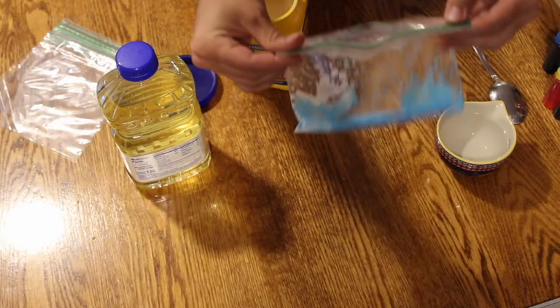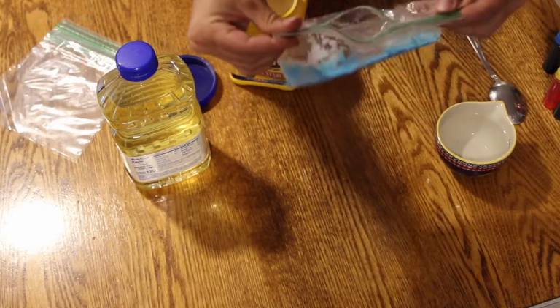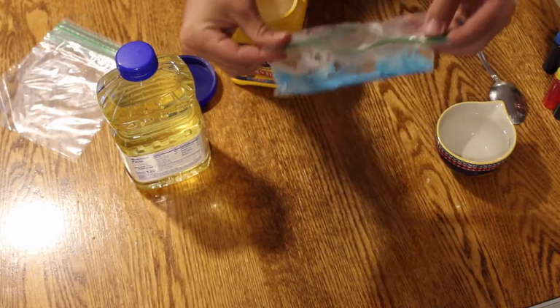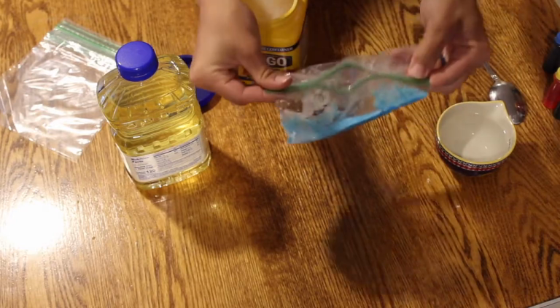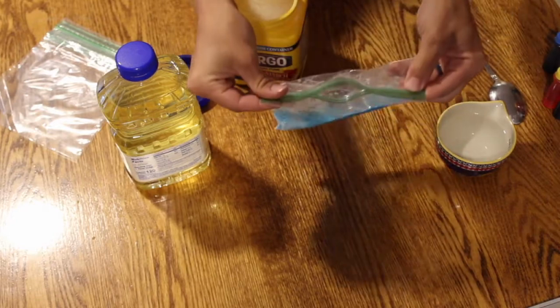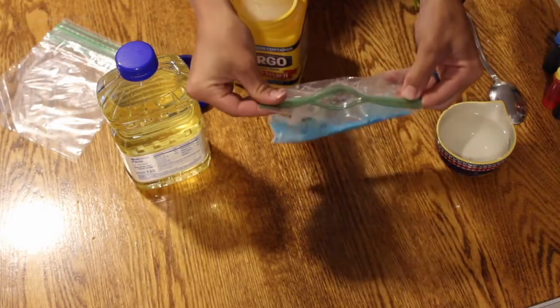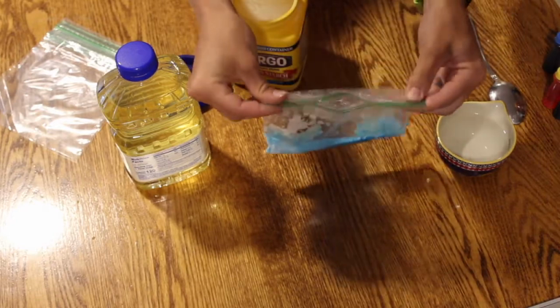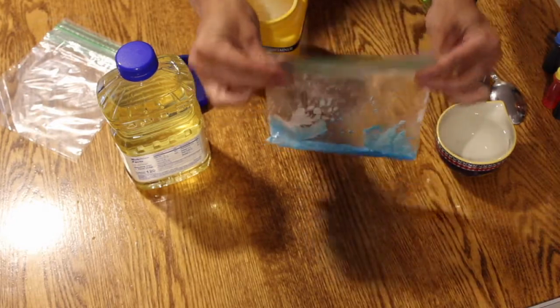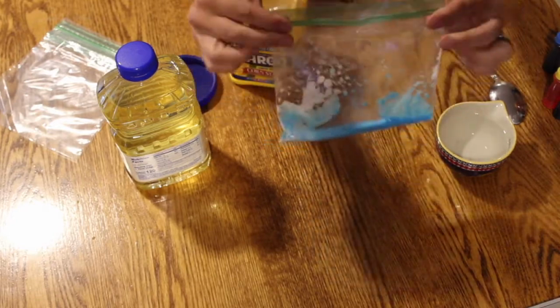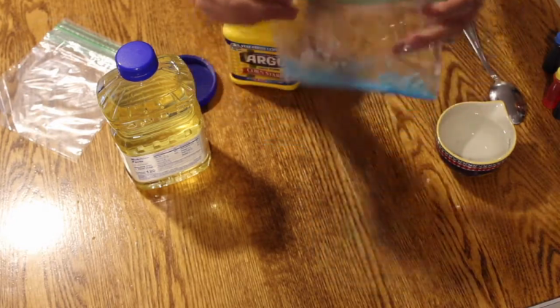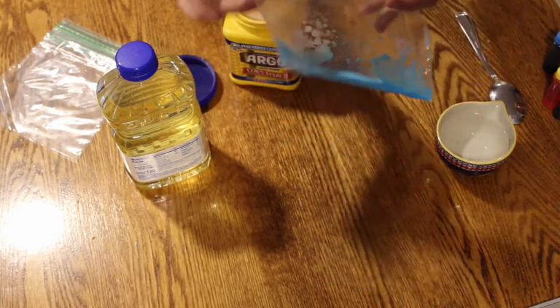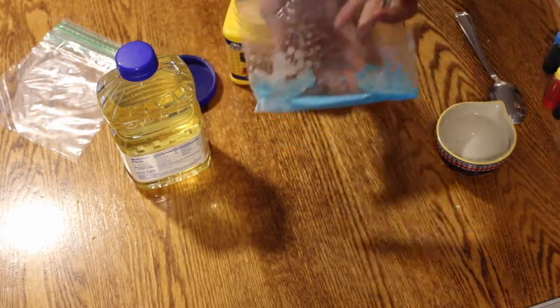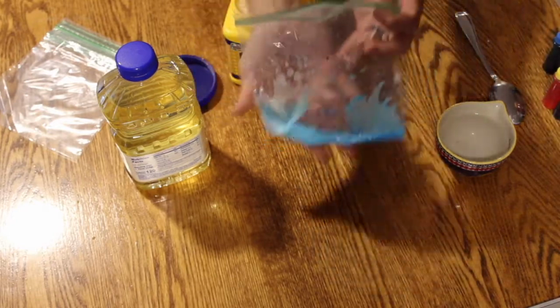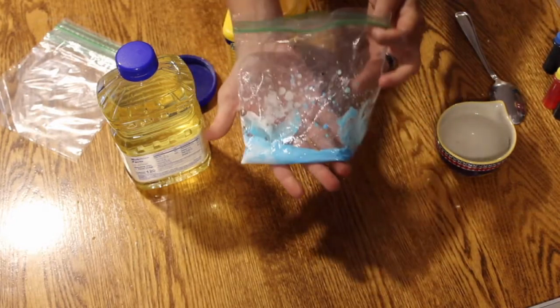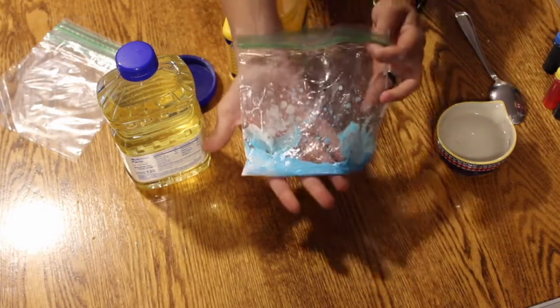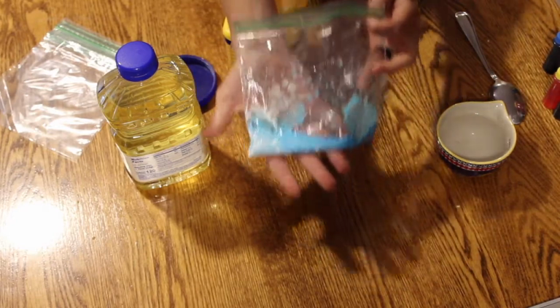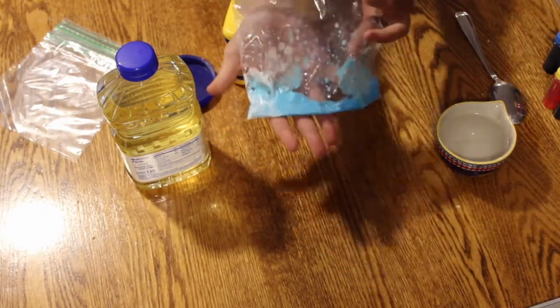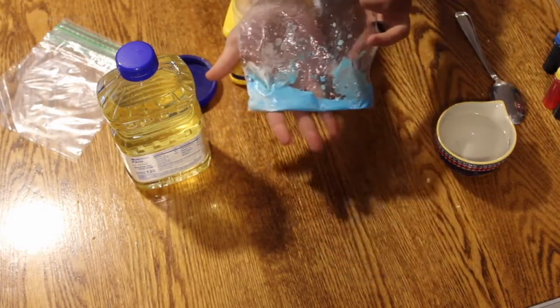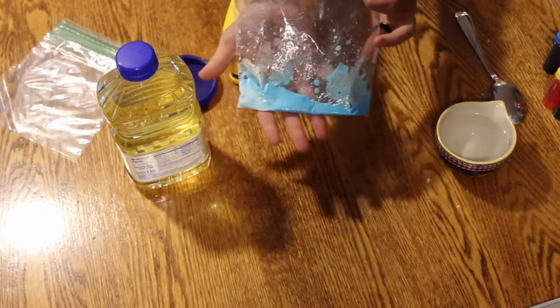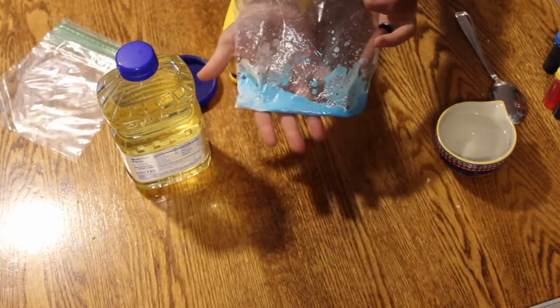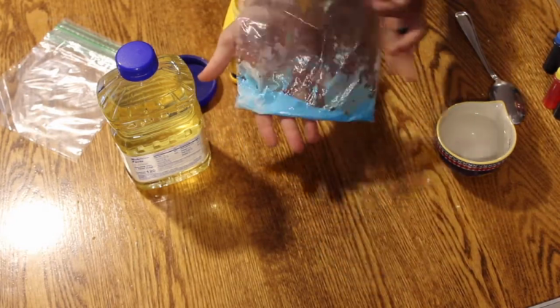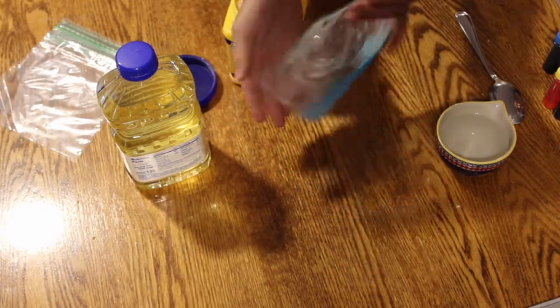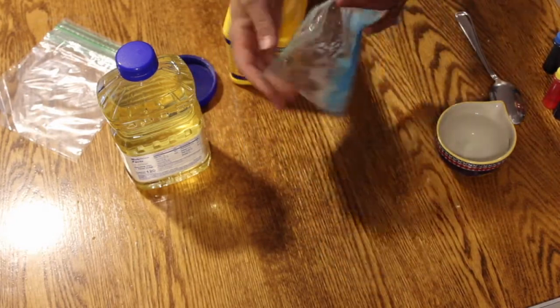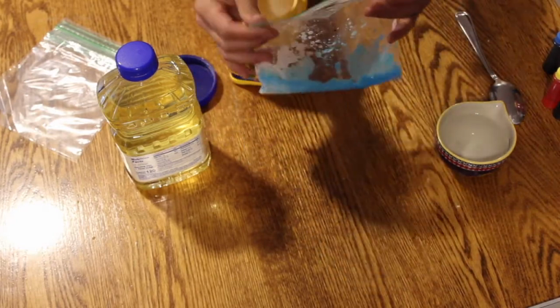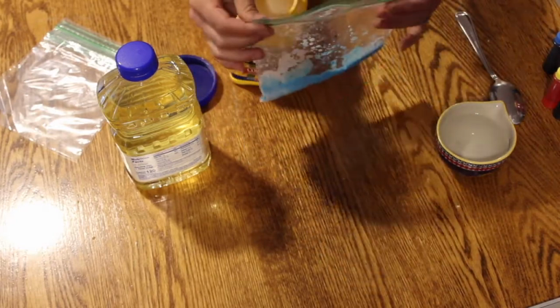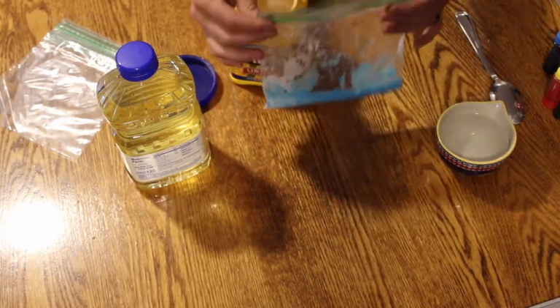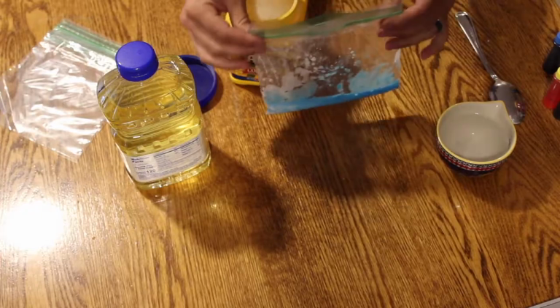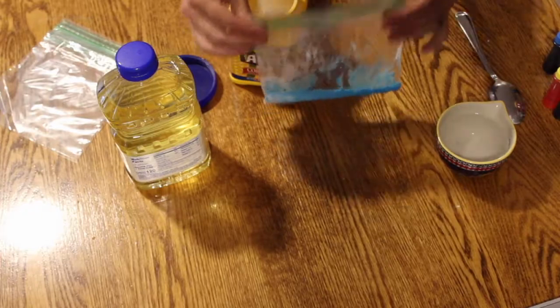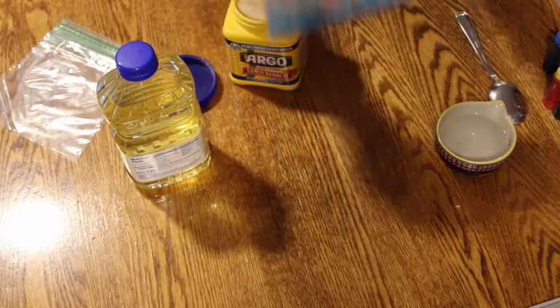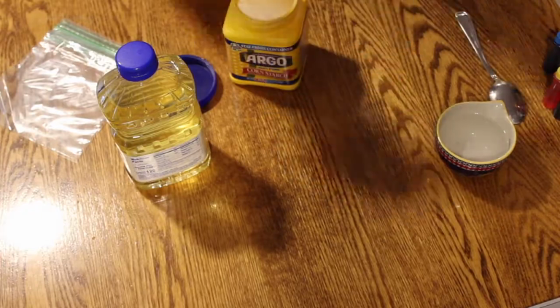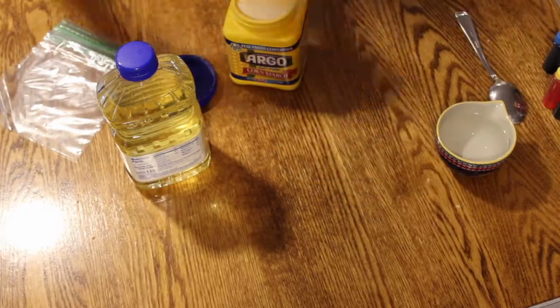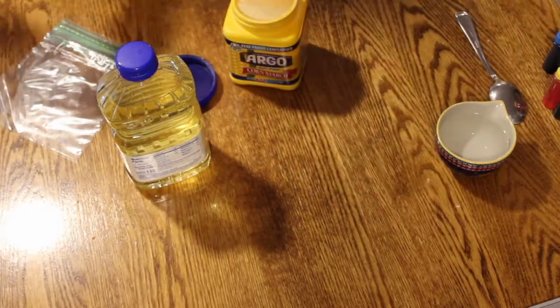Next, we're going to open the bag slightly and then place the bag in the microwave on high for 20 to 25 seconds.